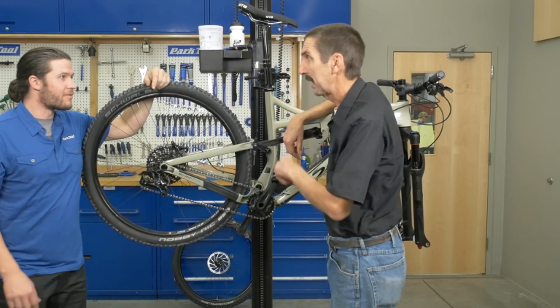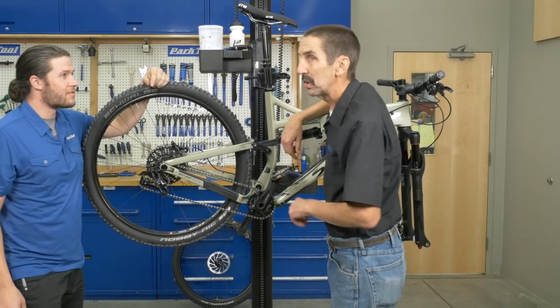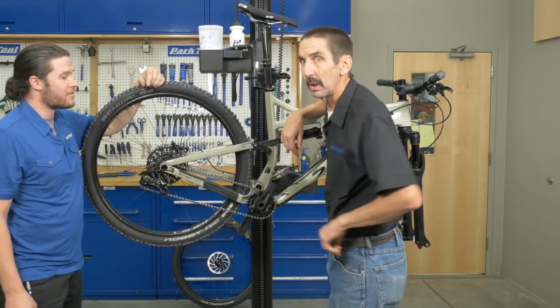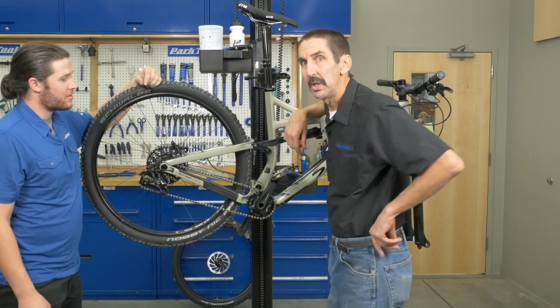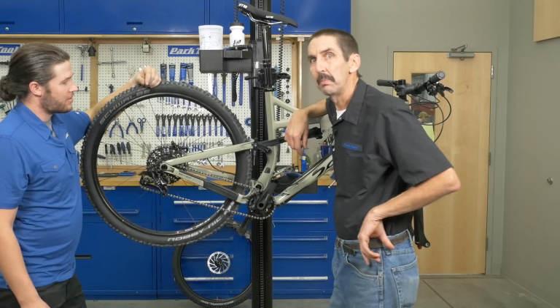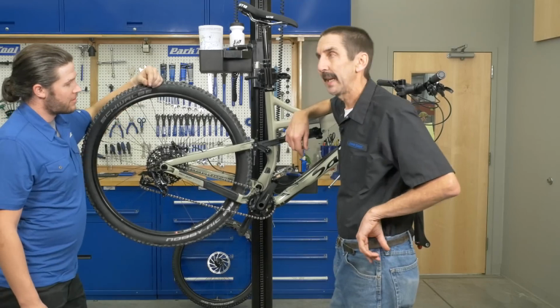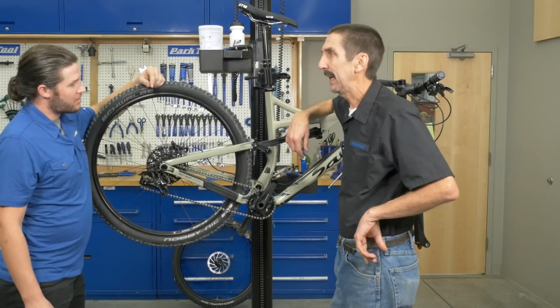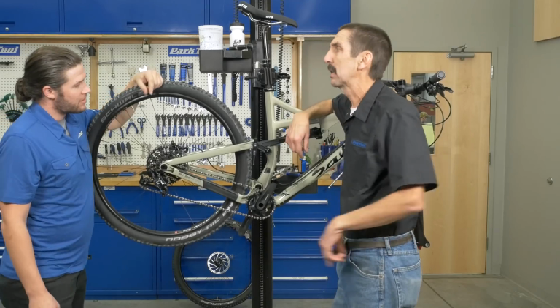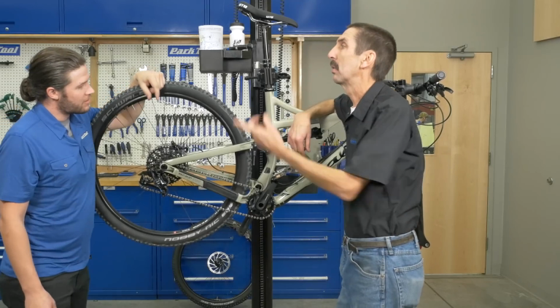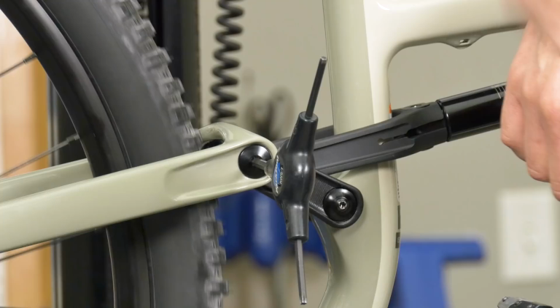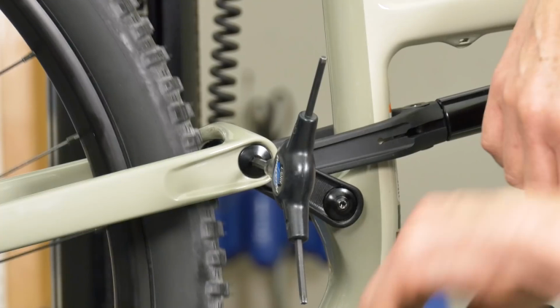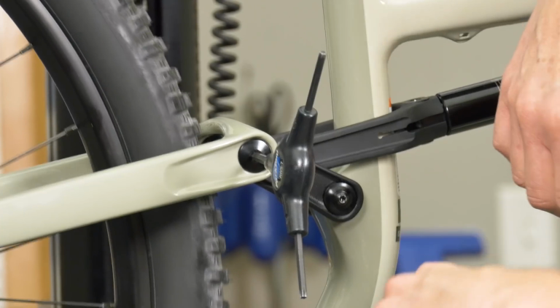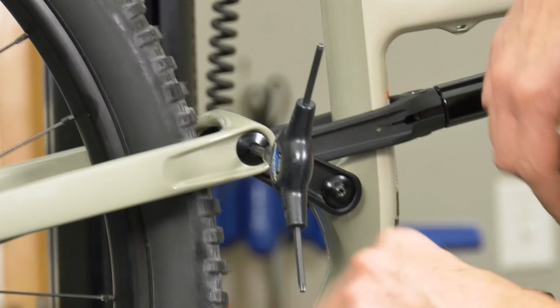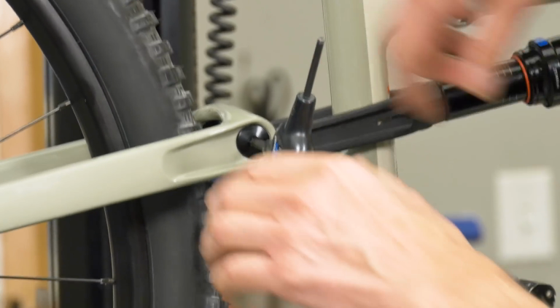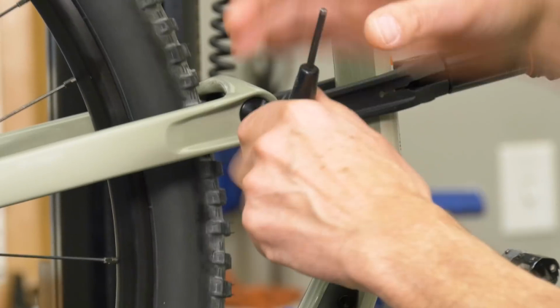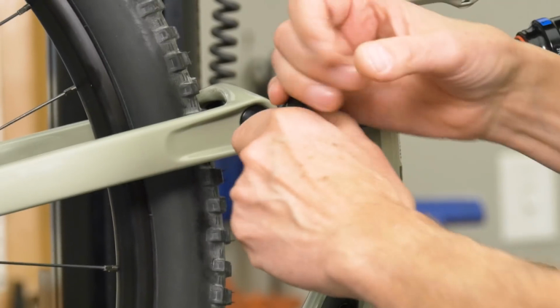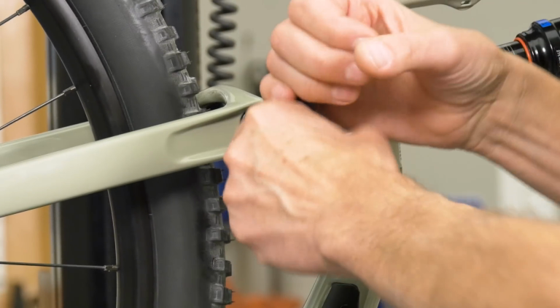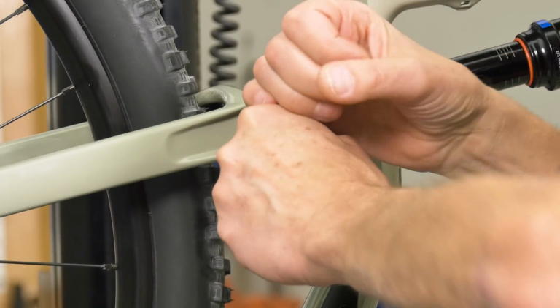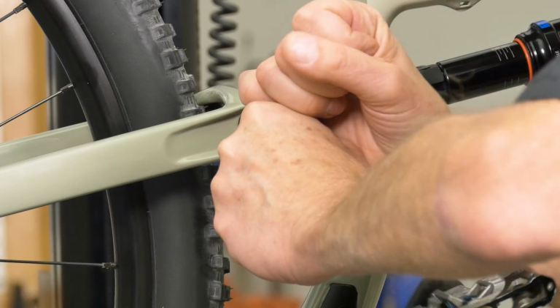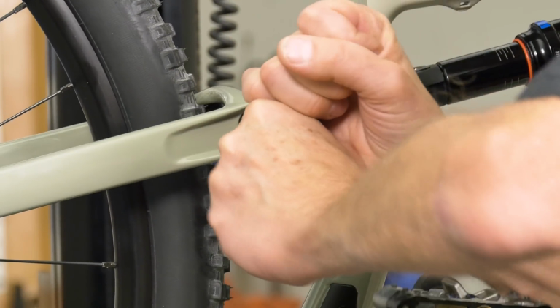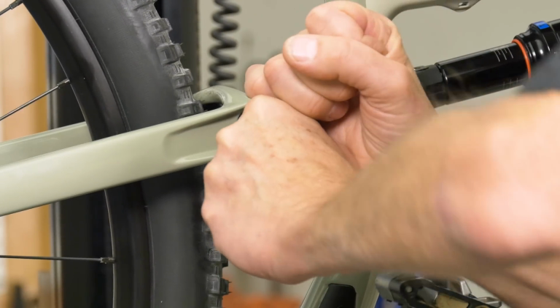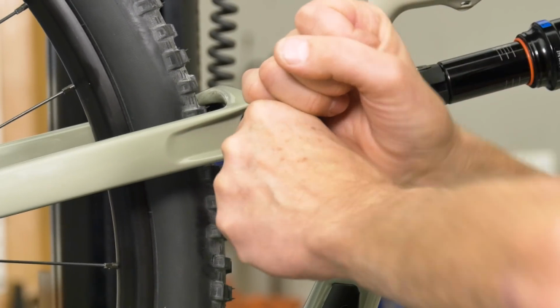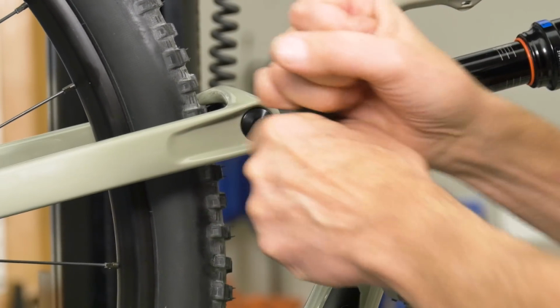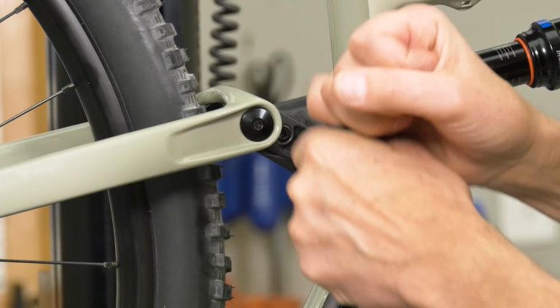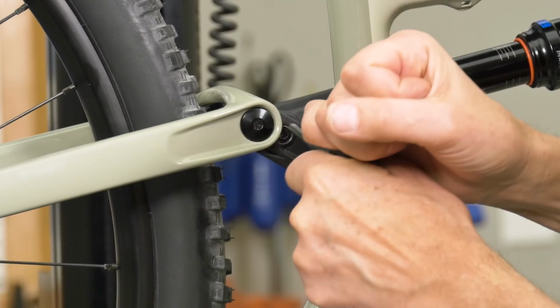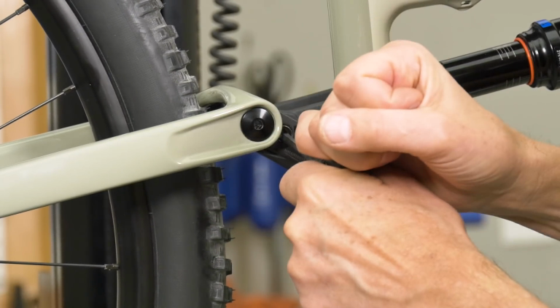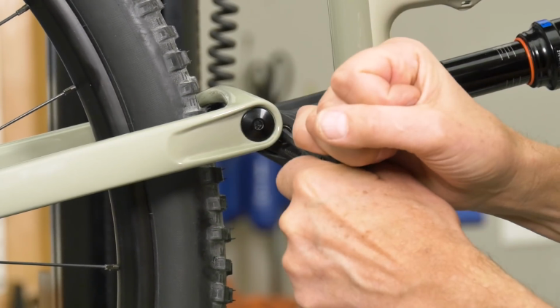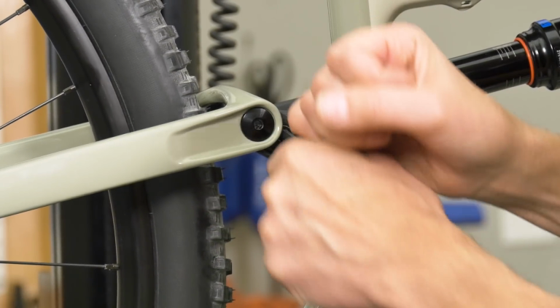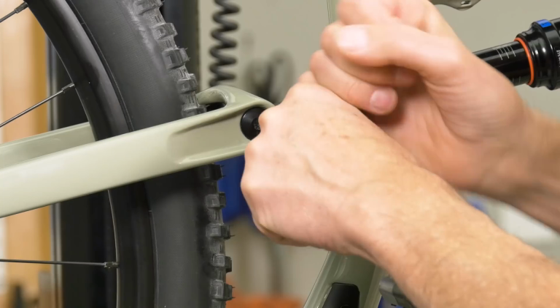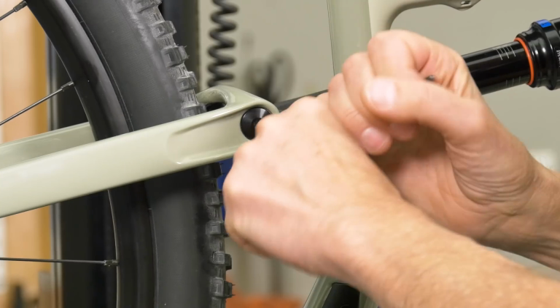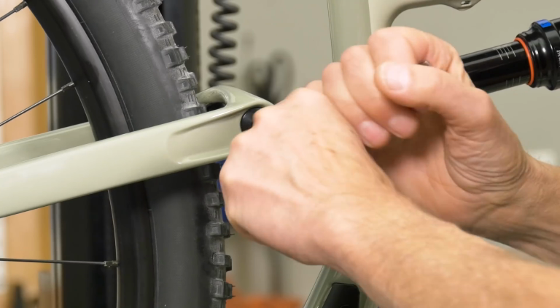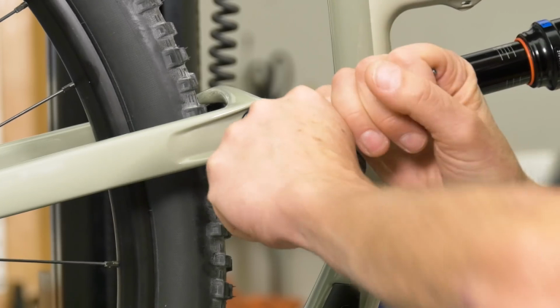So, let's do what we do. Mechanics — righty-tighty. We know that one. Righty-tighty. Let's do this one.